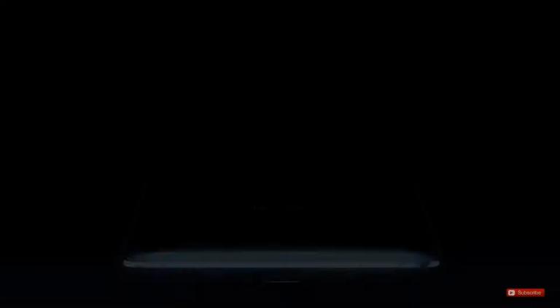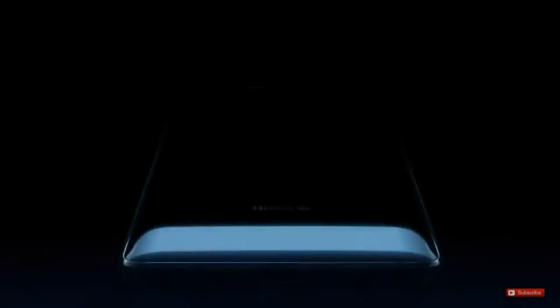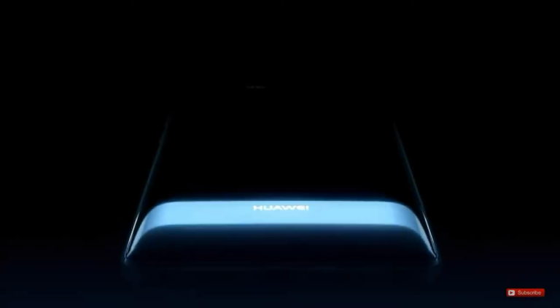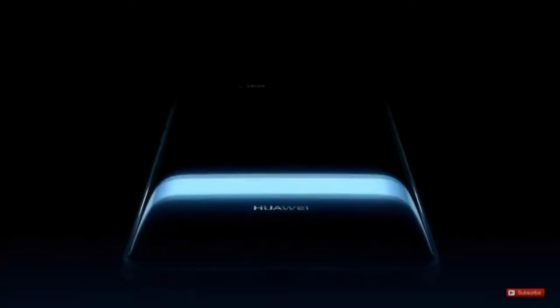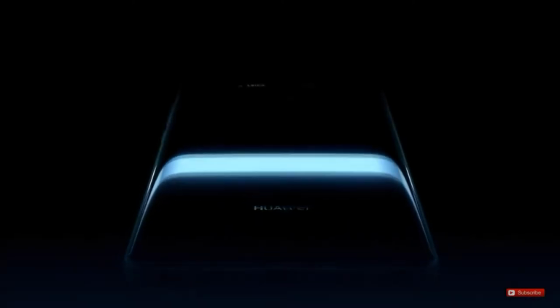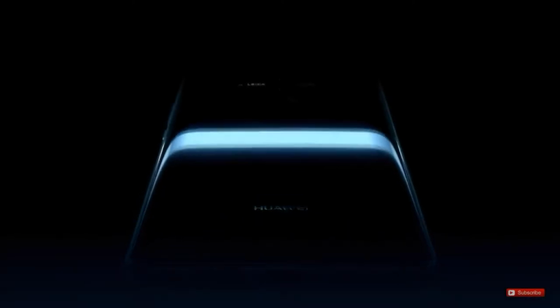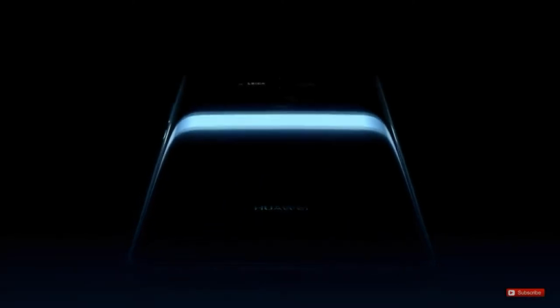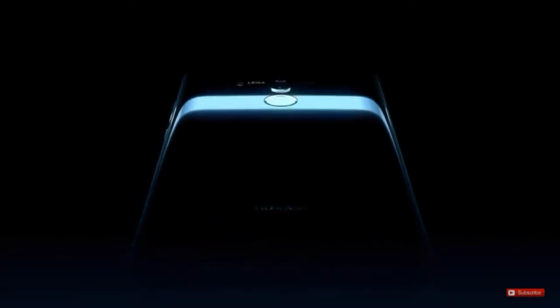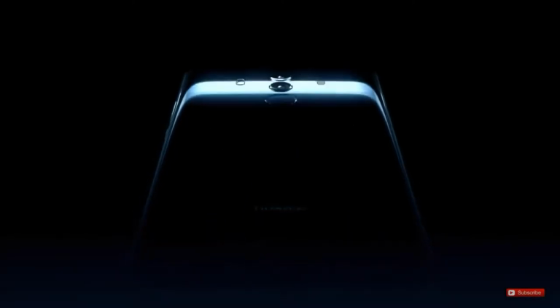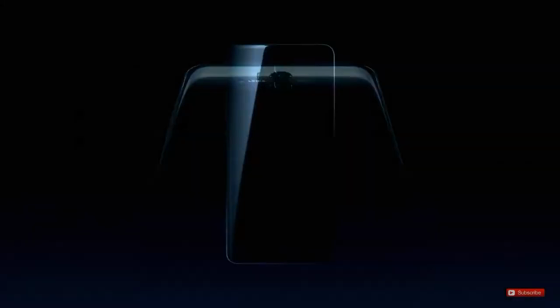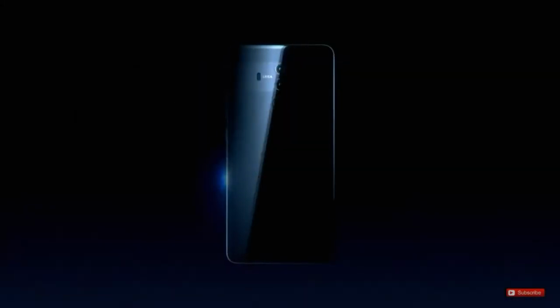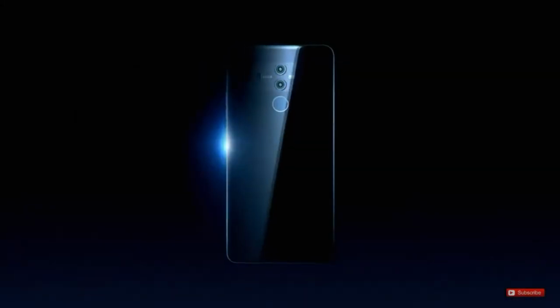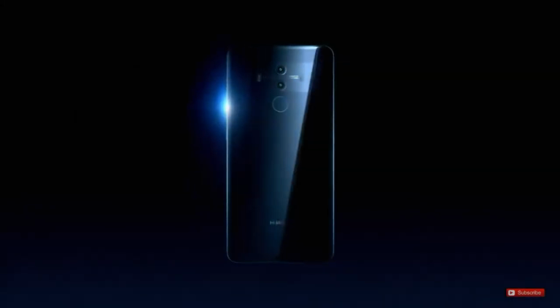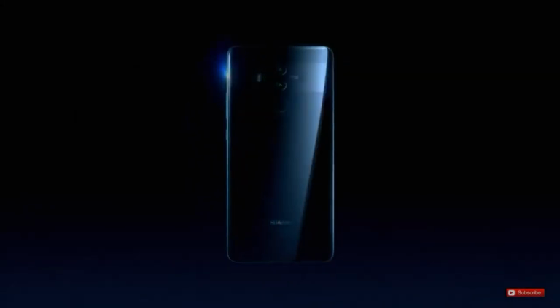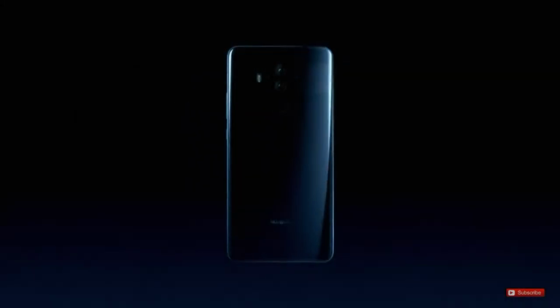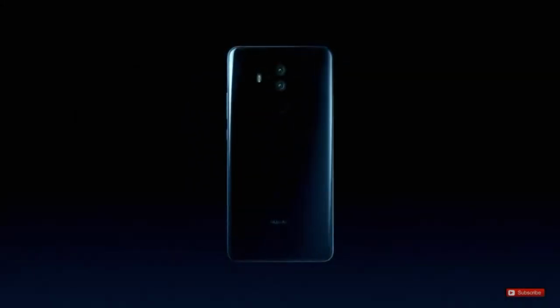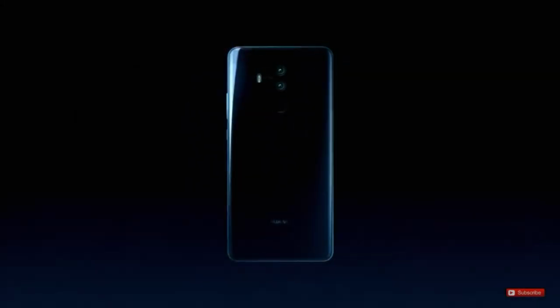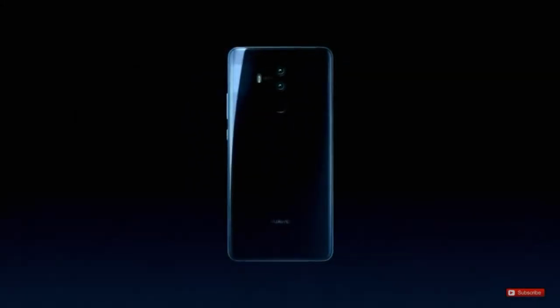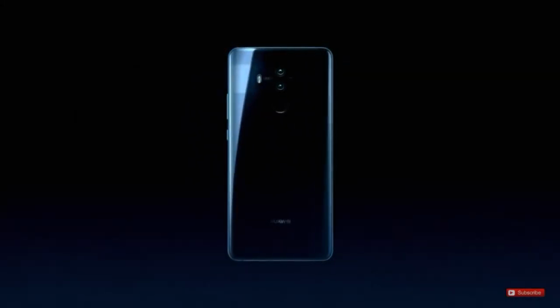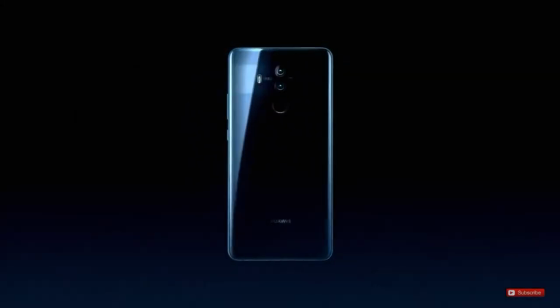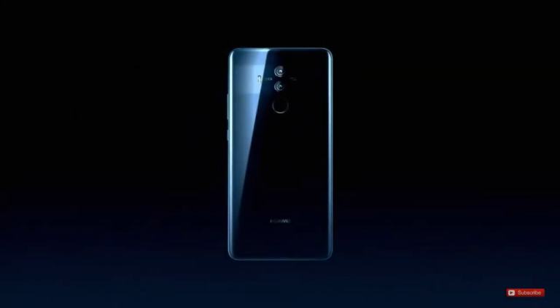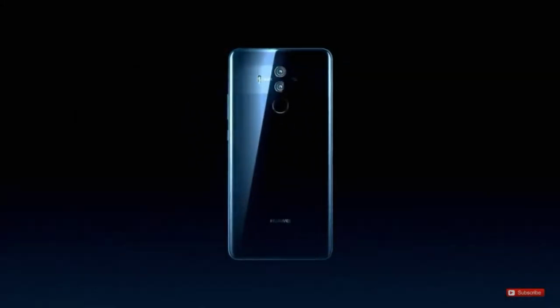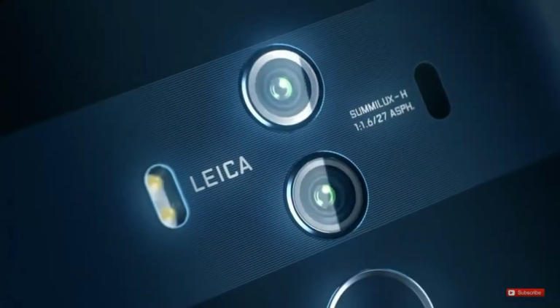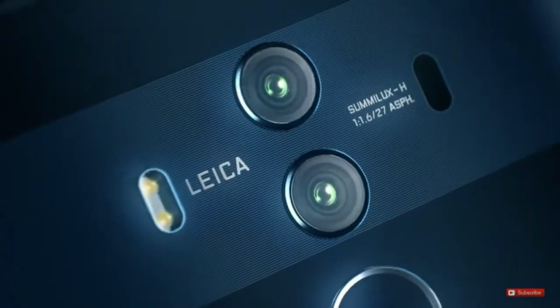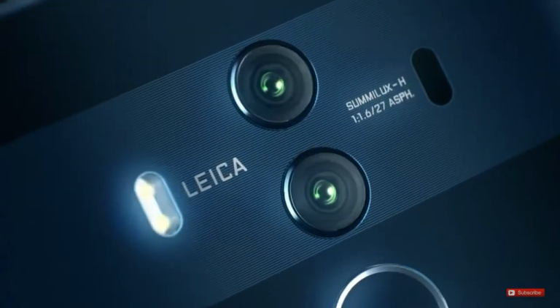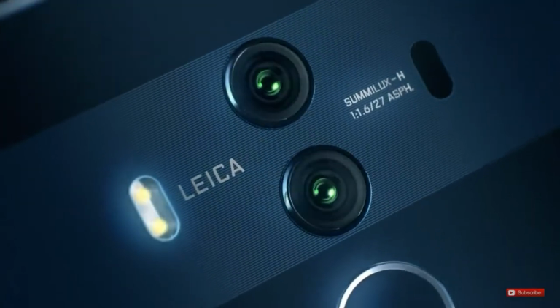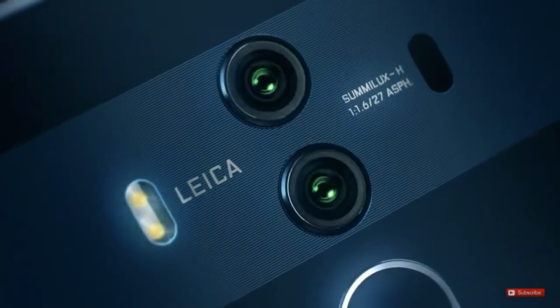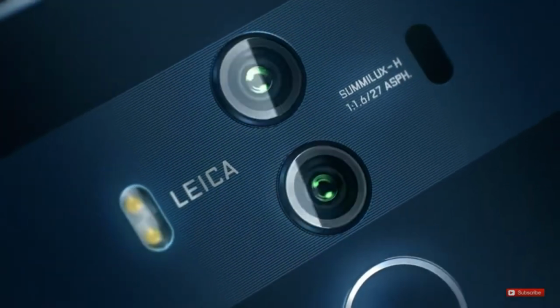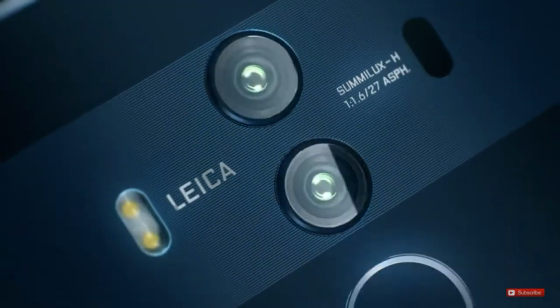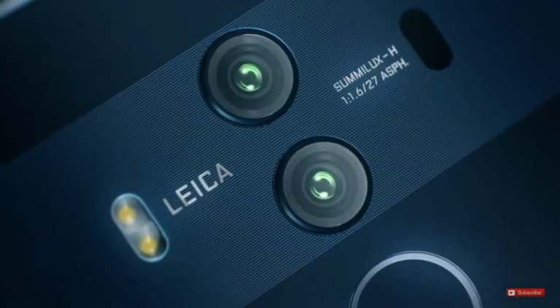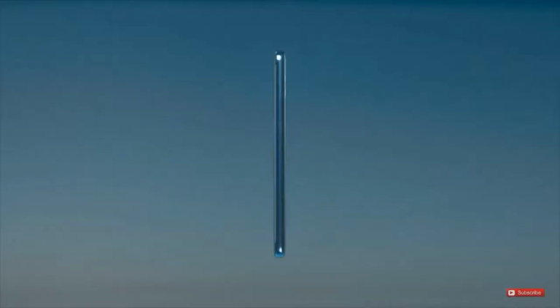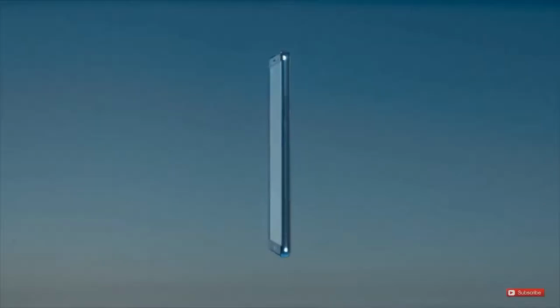Hello, I'm Muz and this is a review of the Mate 10 and 10 Pro. Should you buy it? Watch till the end for the answer.